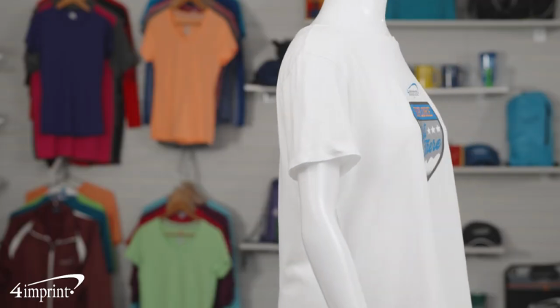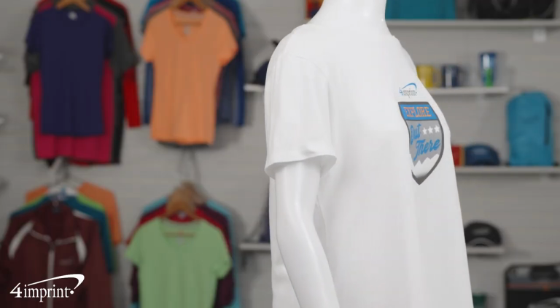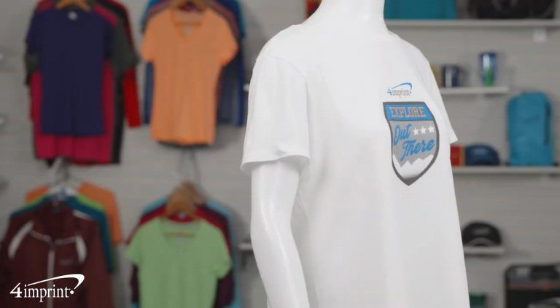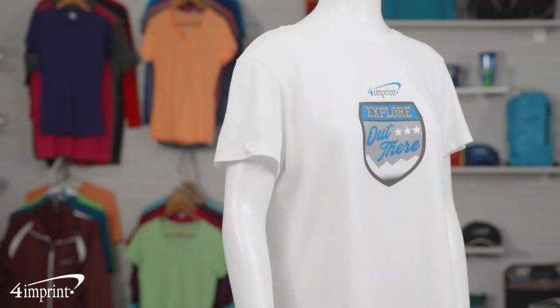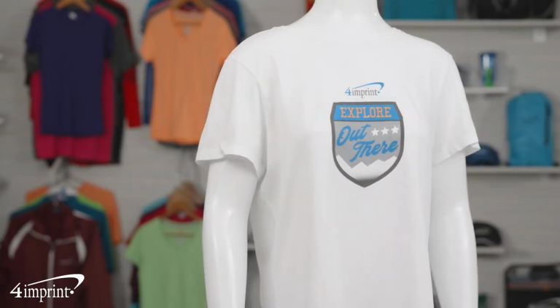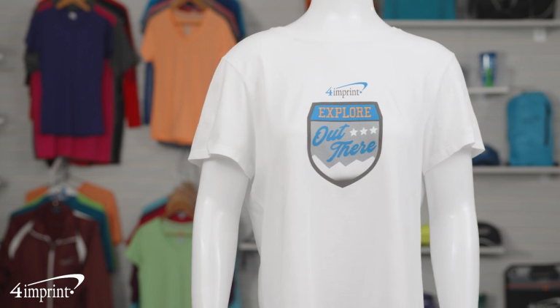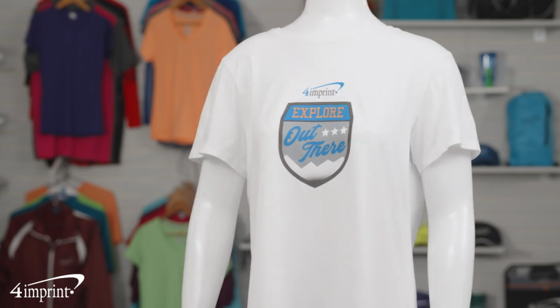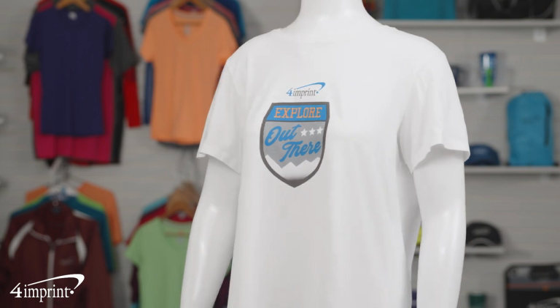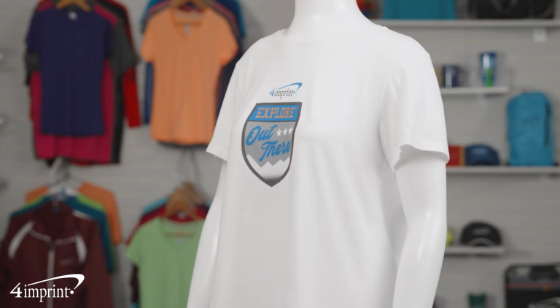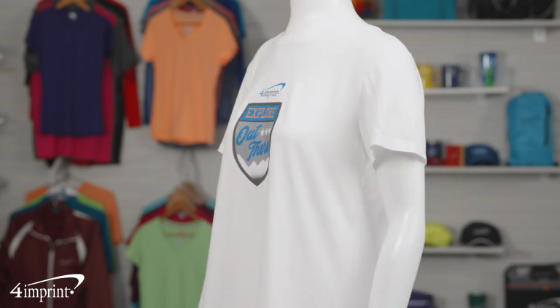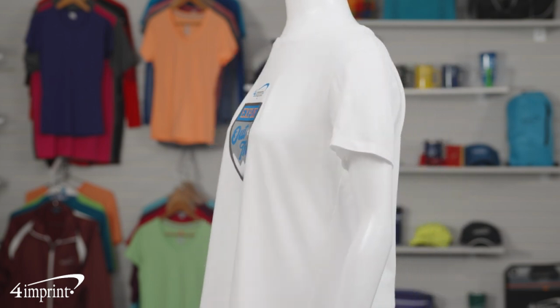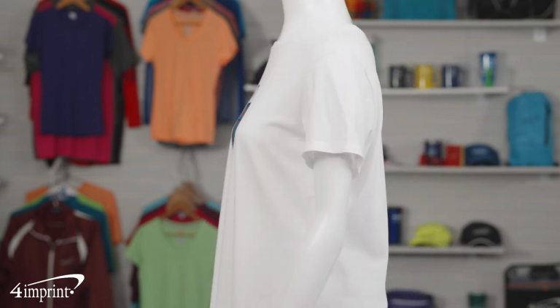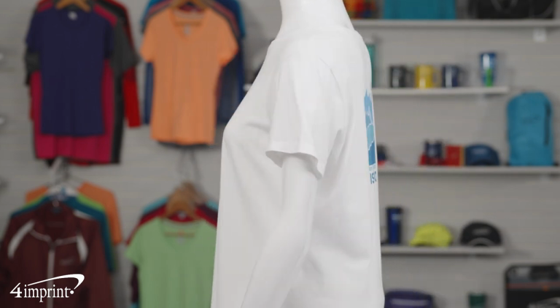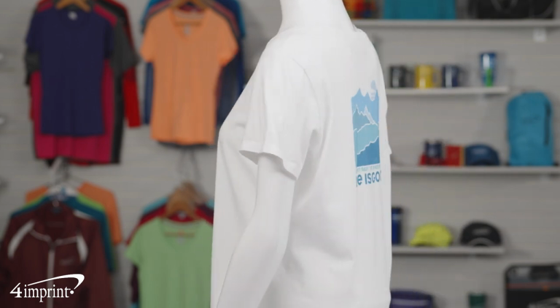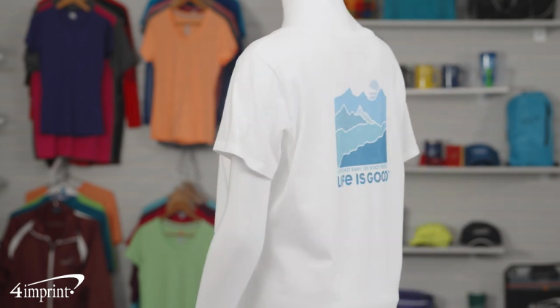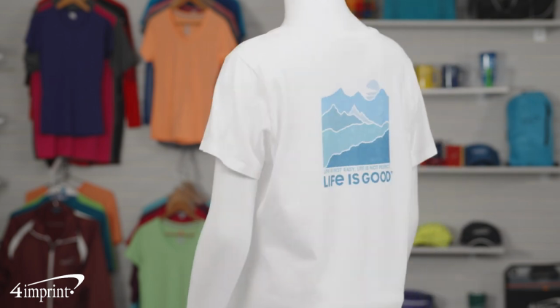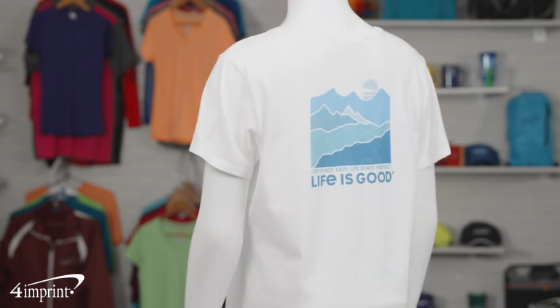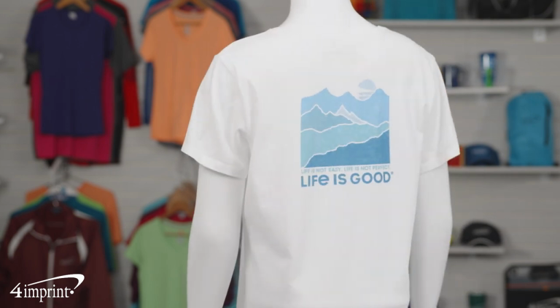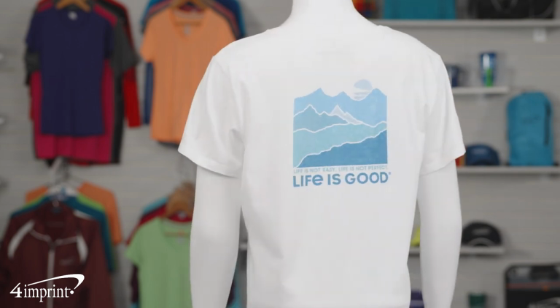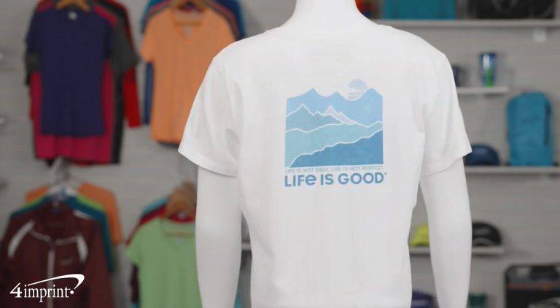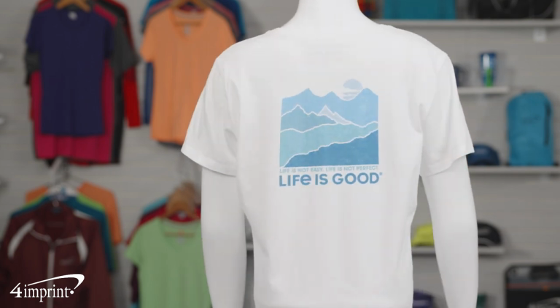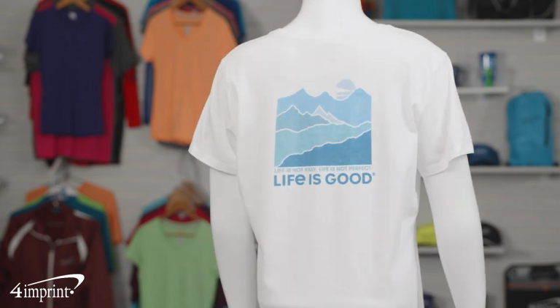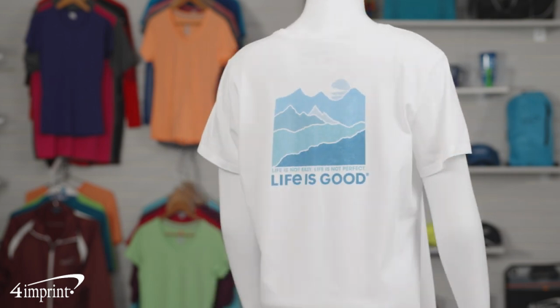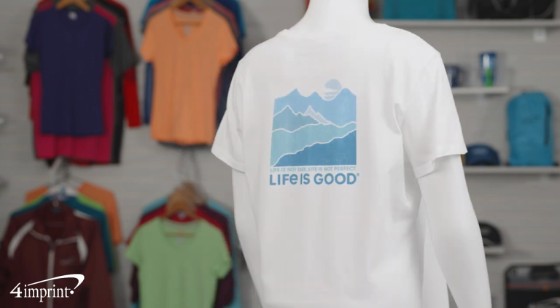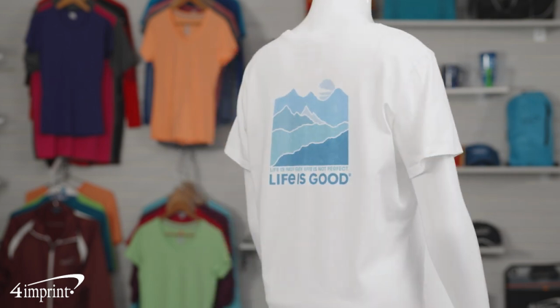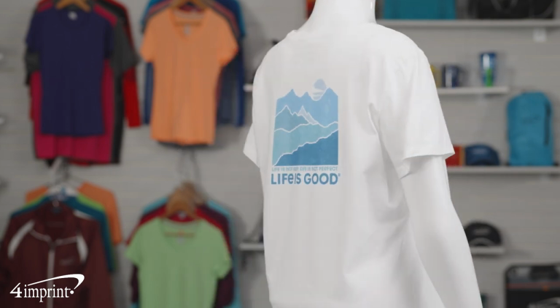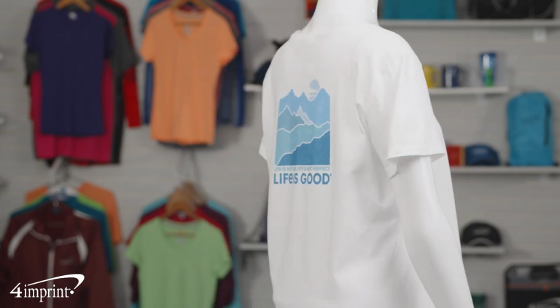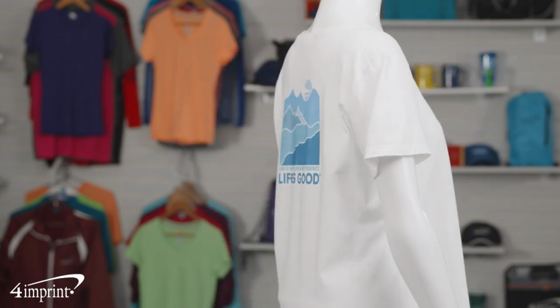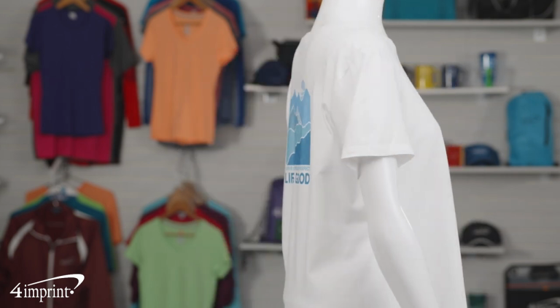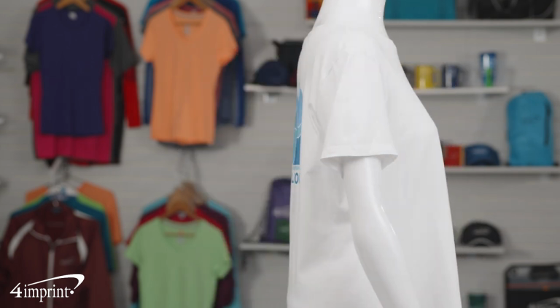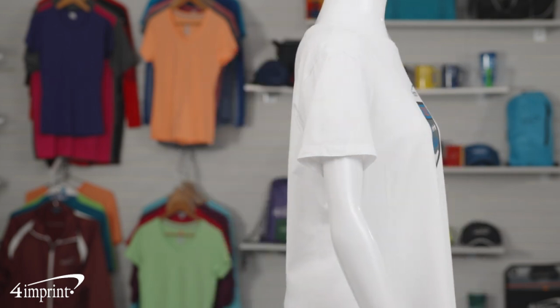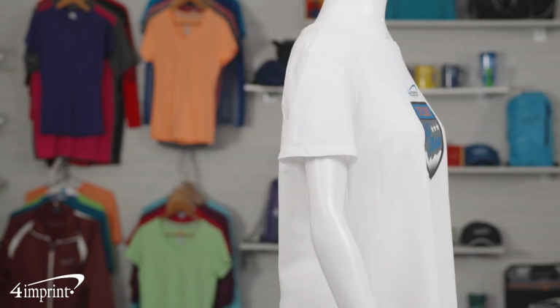The tees are made from a cotton polyester blend, making them nice and soft for all-day comfort.